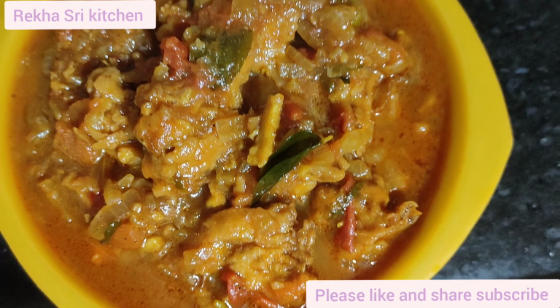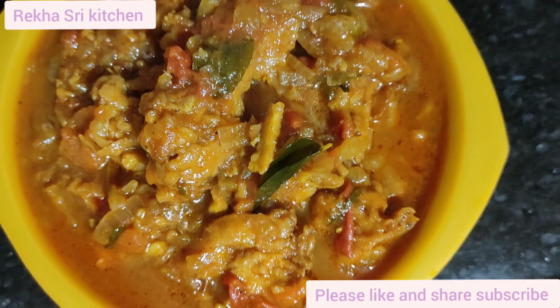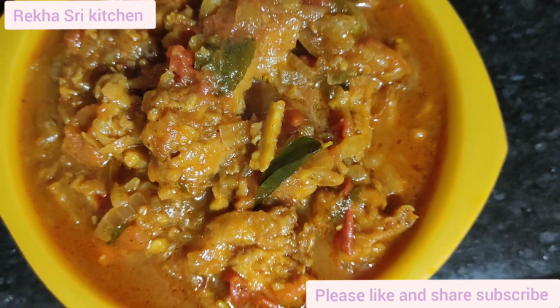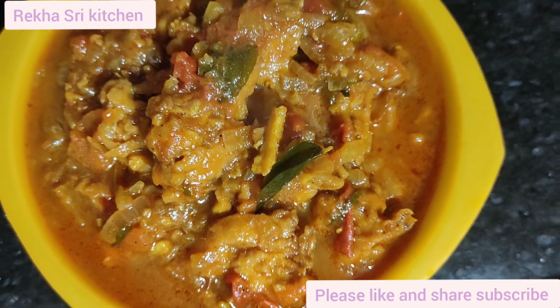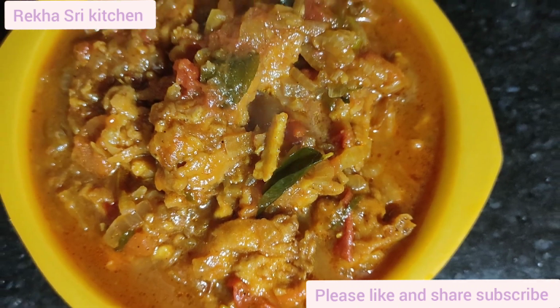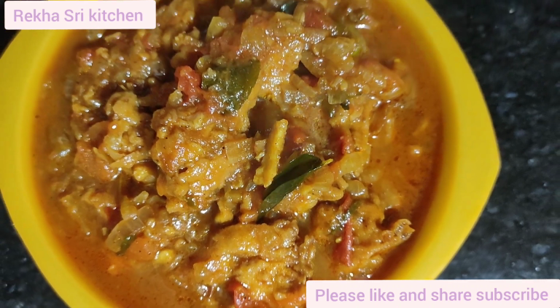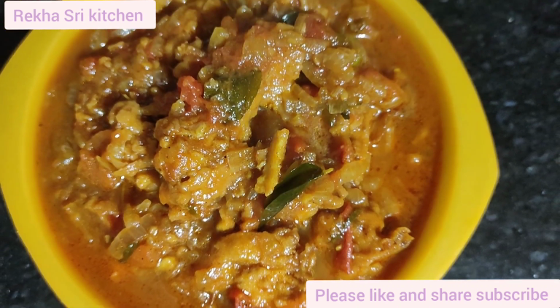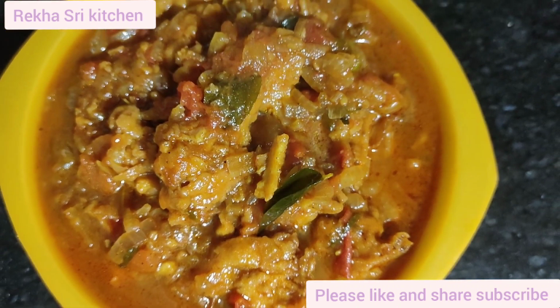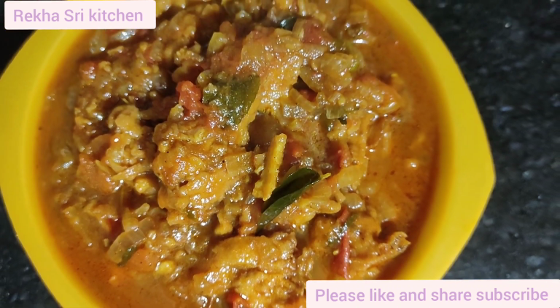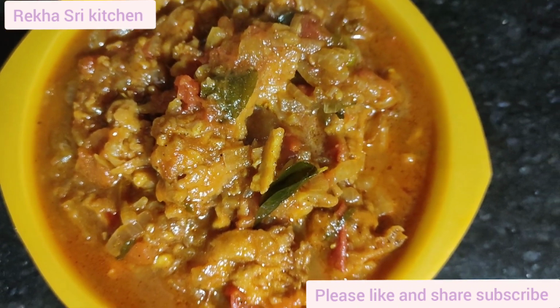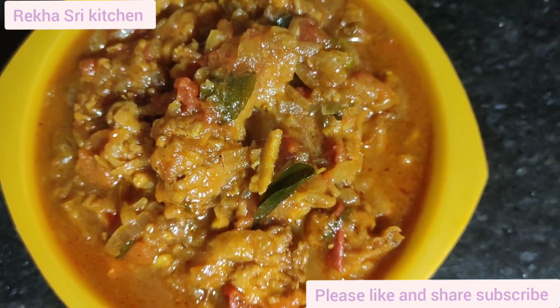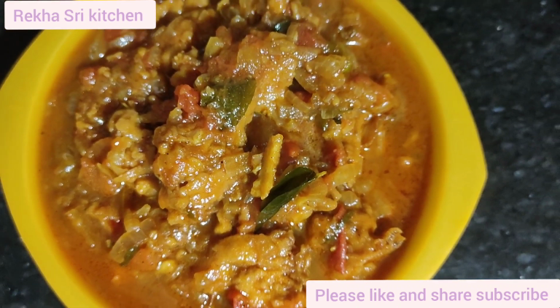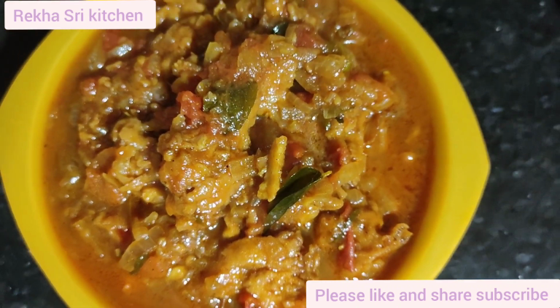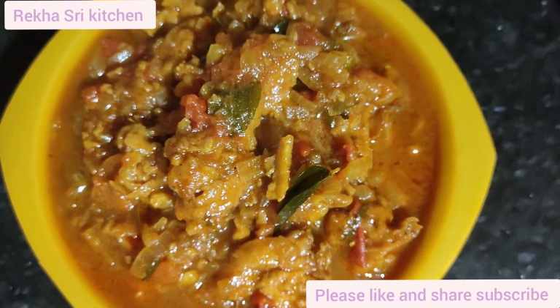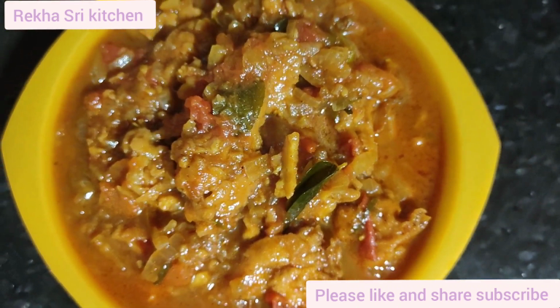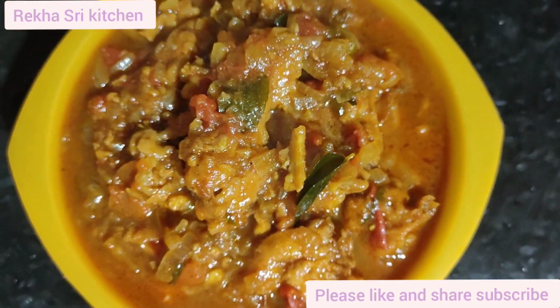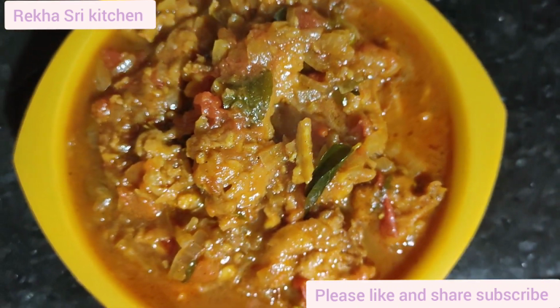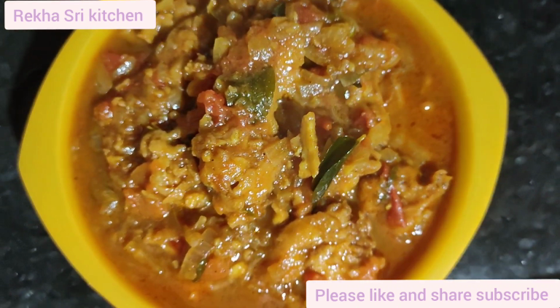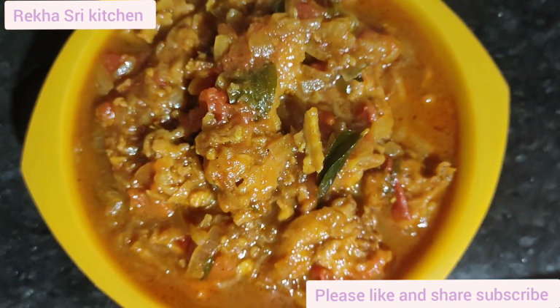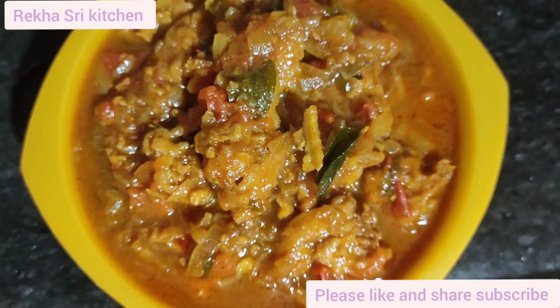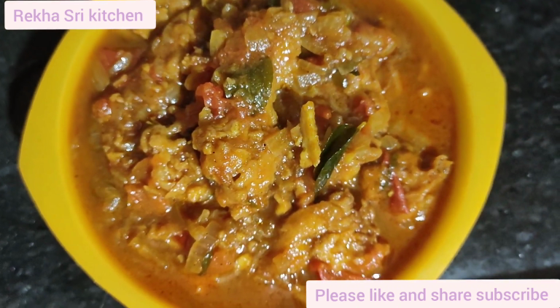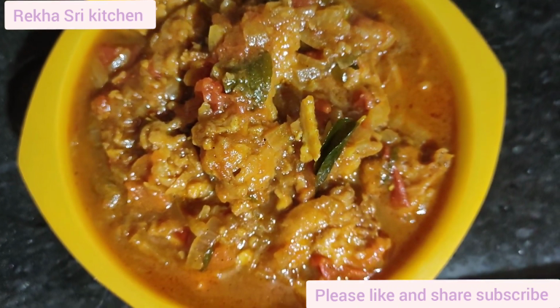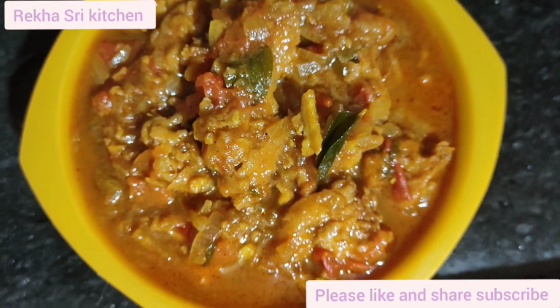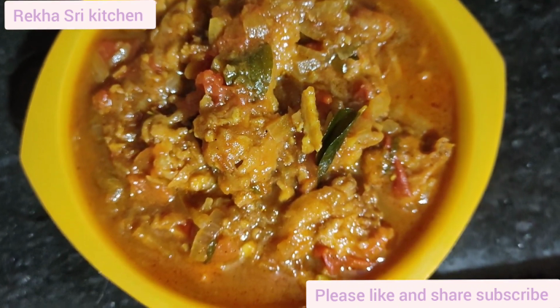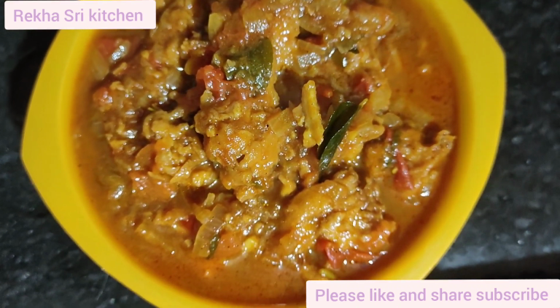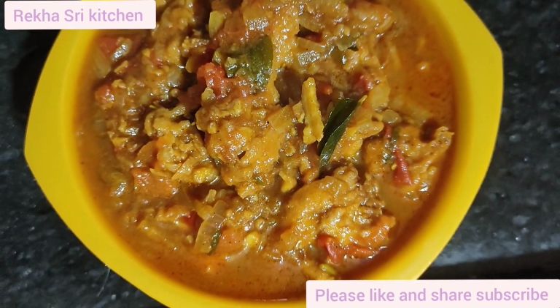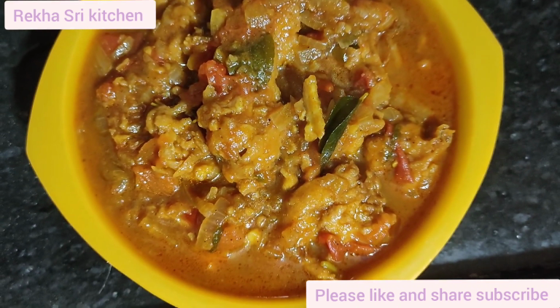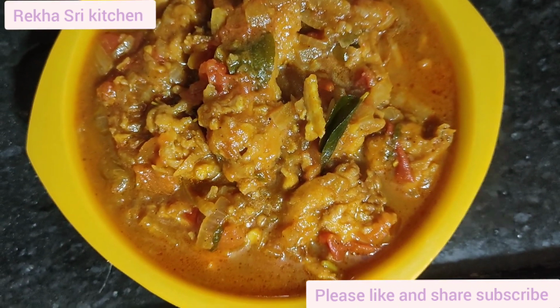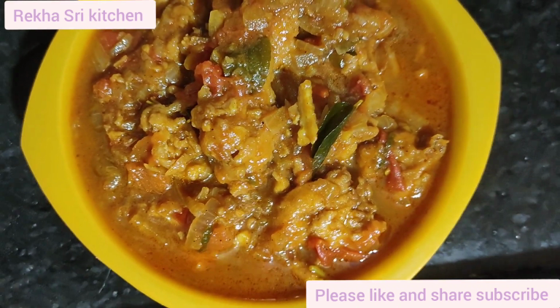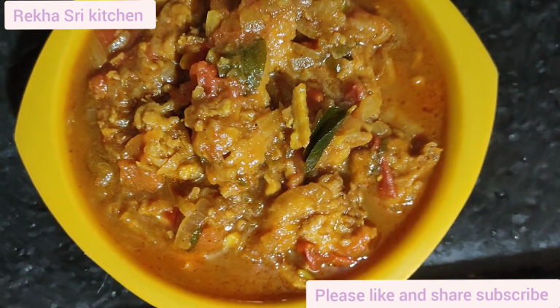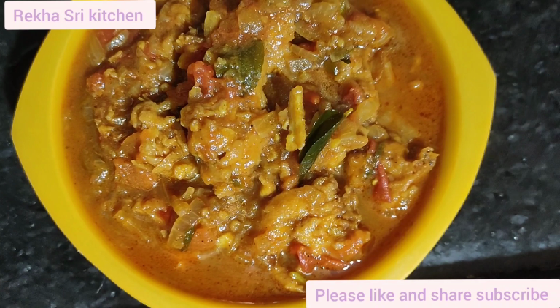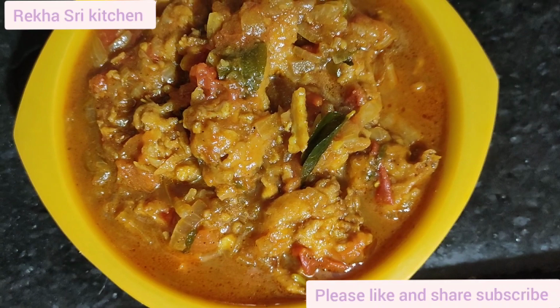Hi Friends! Welcome to Rekashri Kitchen. I am Rekashri.